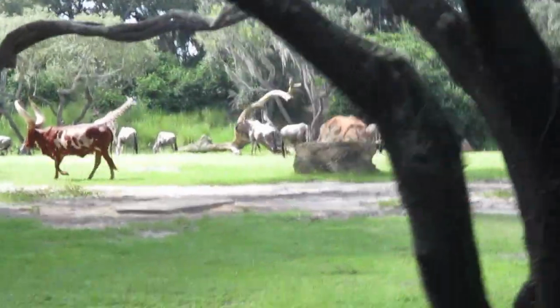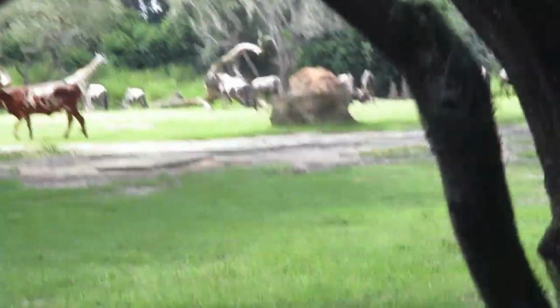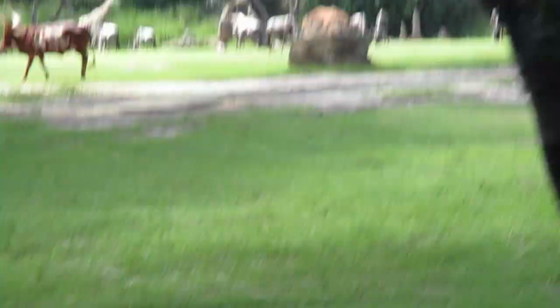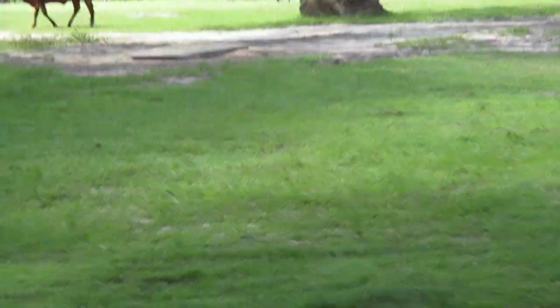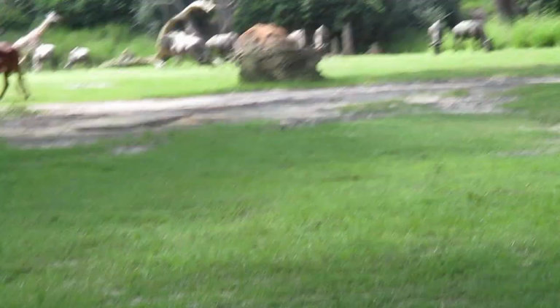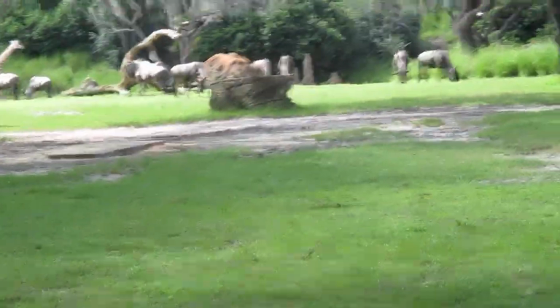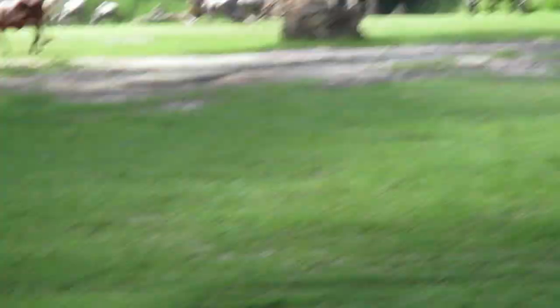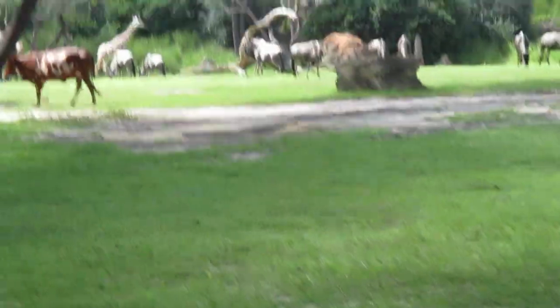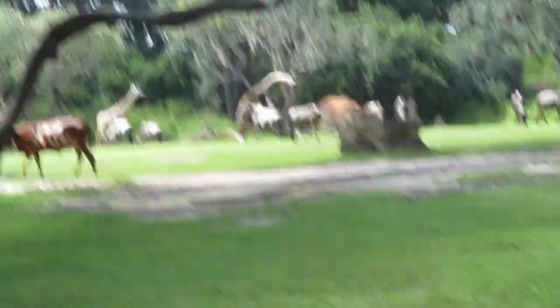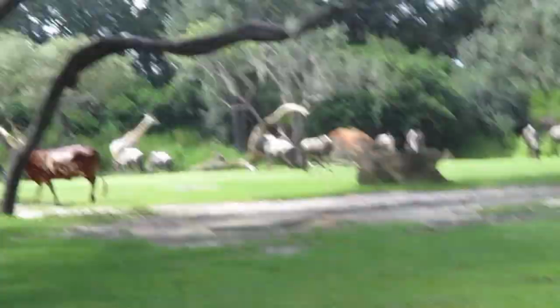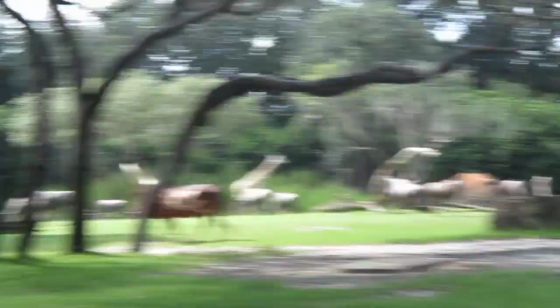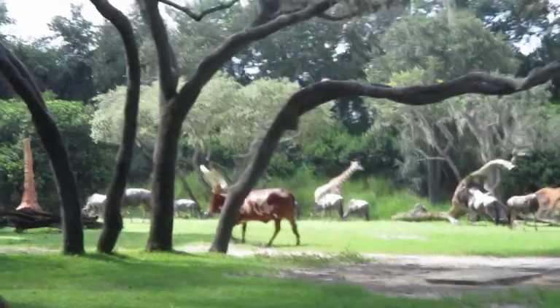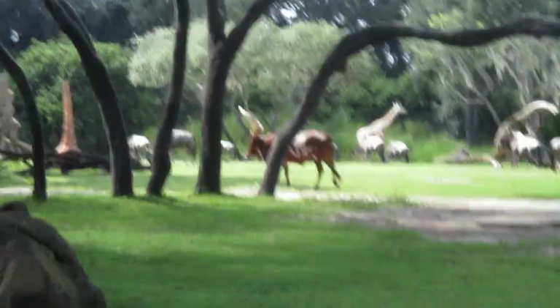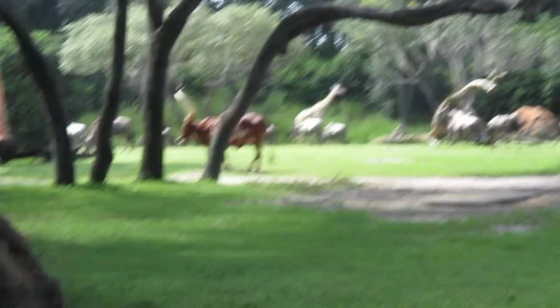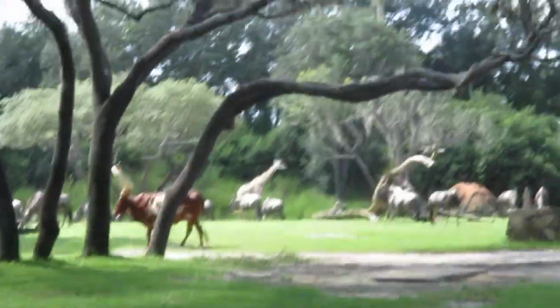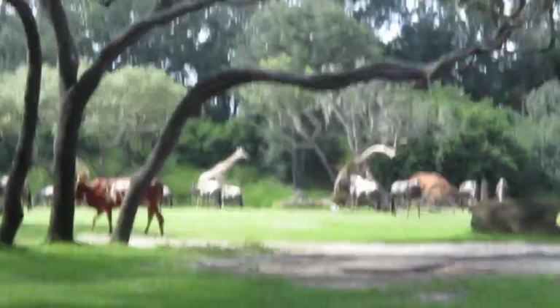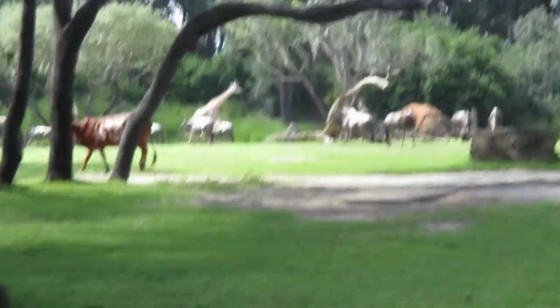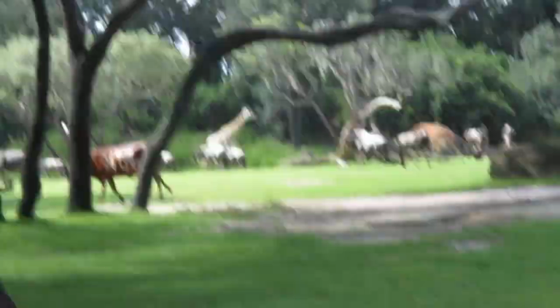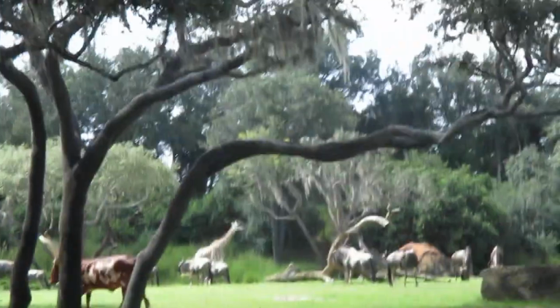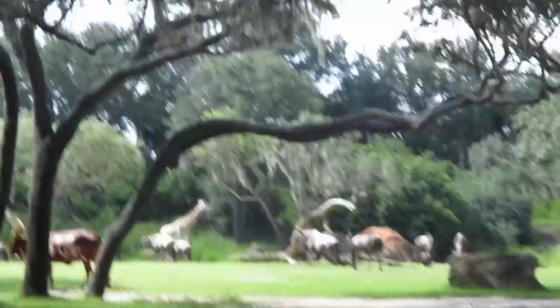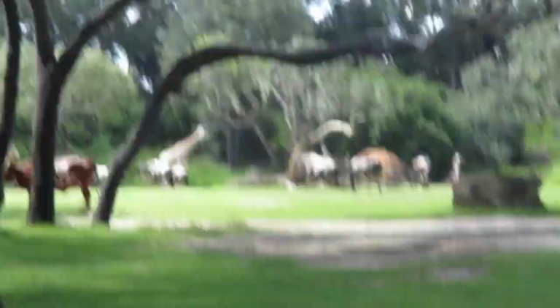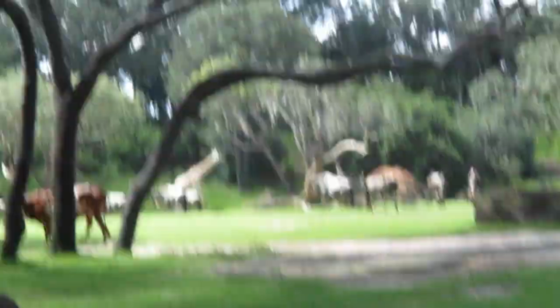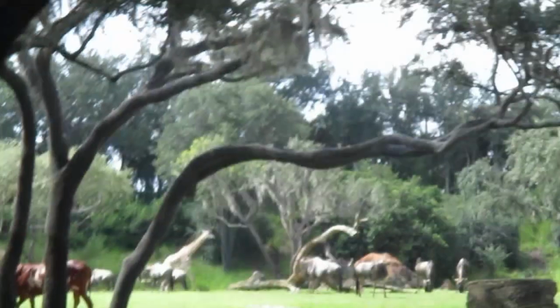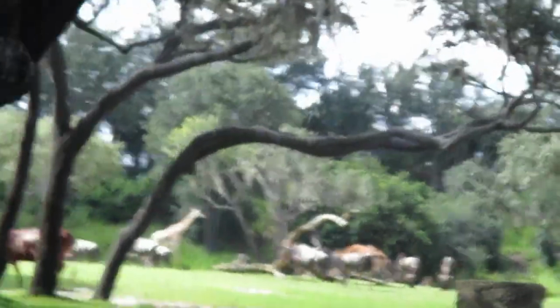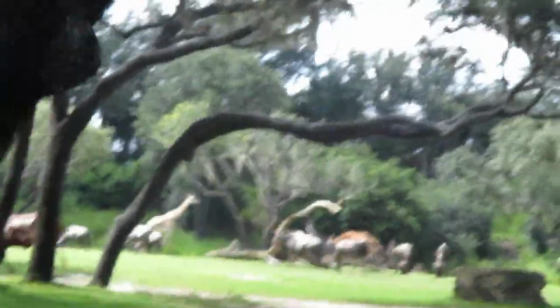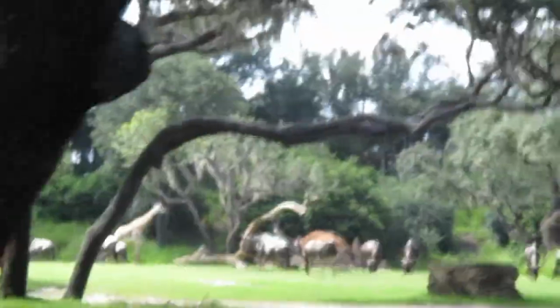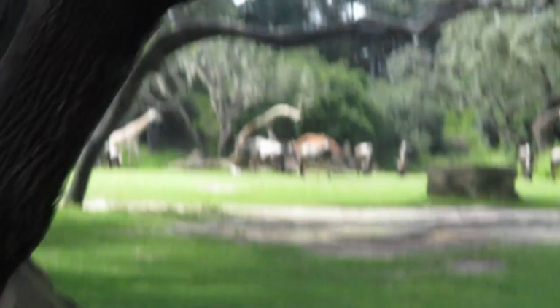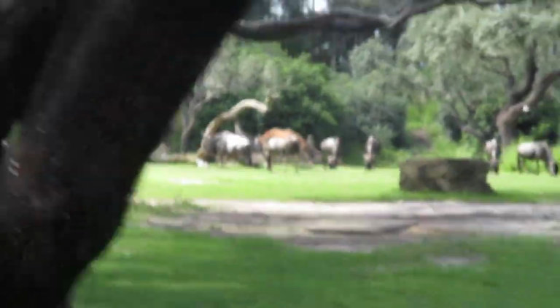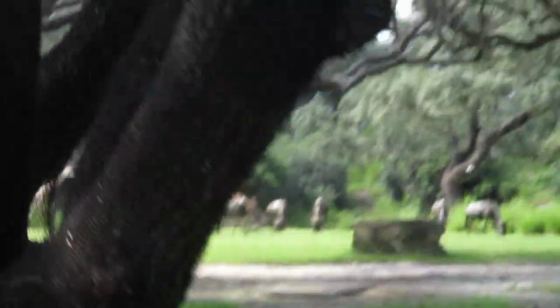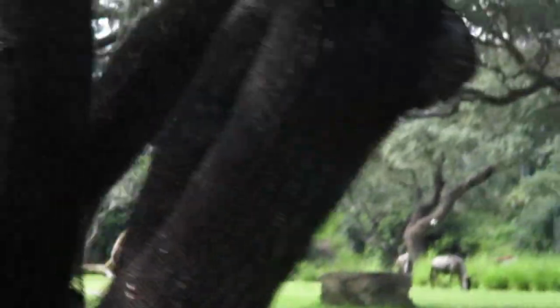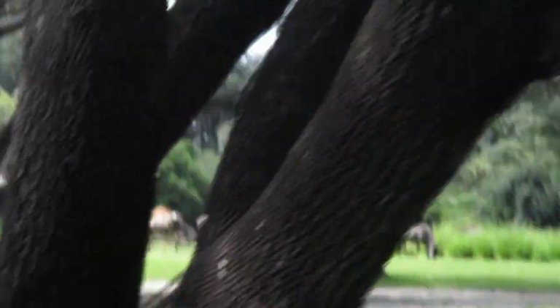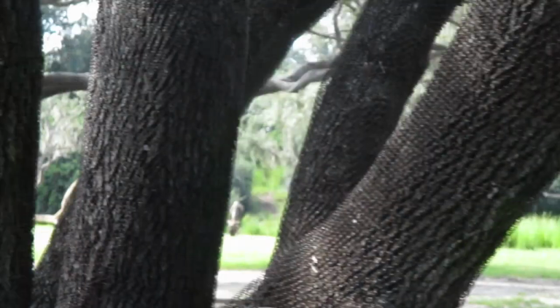Straight up ahead, this is one of the Maasai giraffe. We can tell that it's Maasai because of the messy pattern that it has.